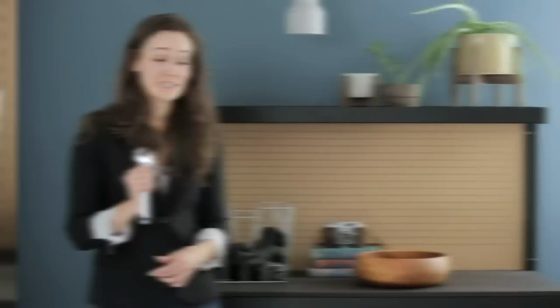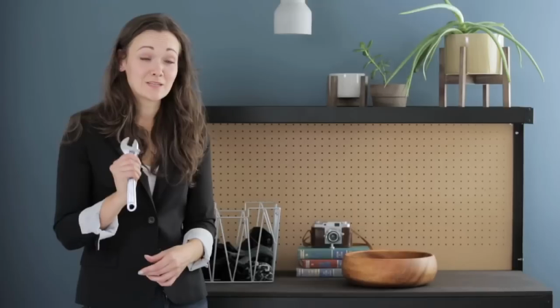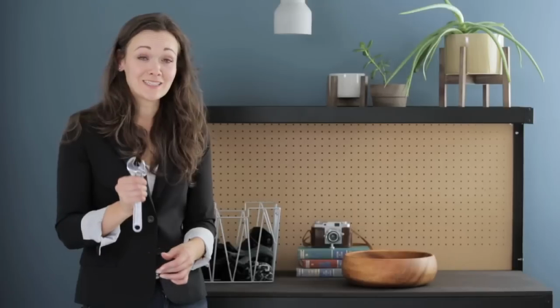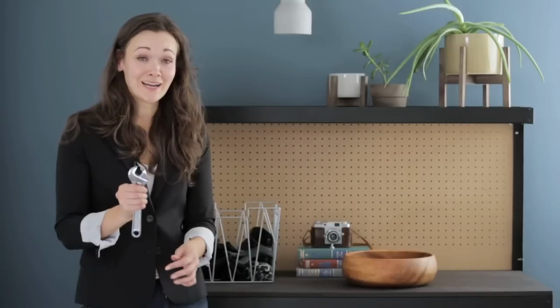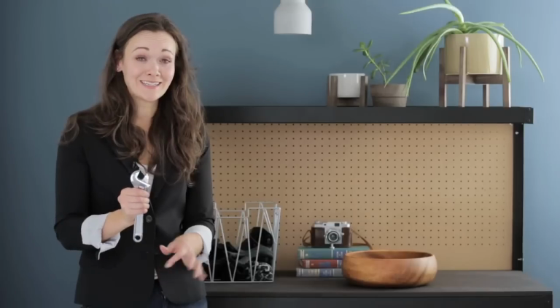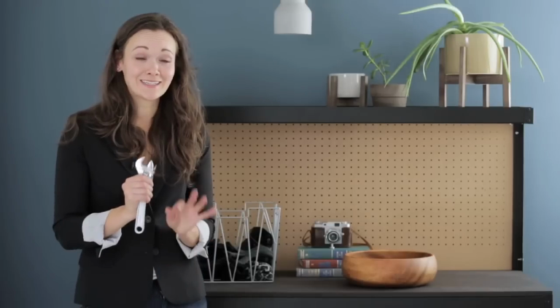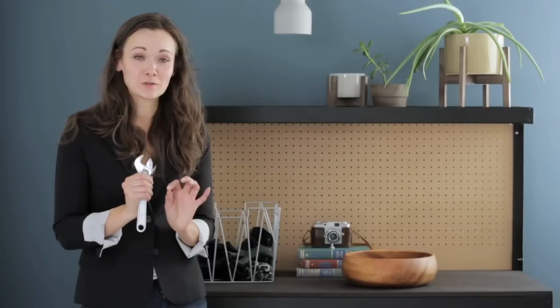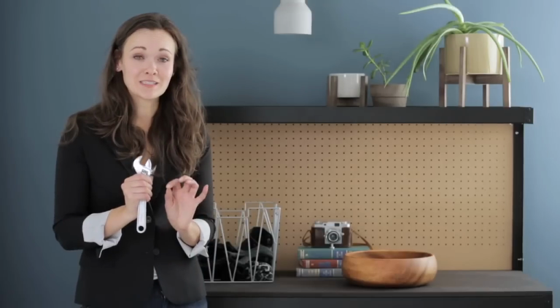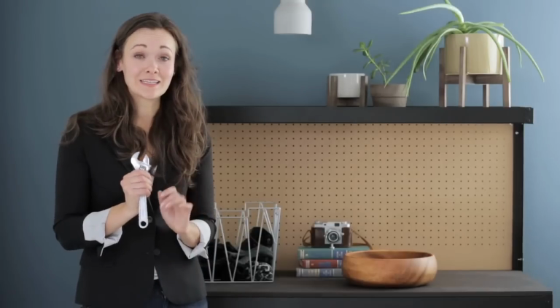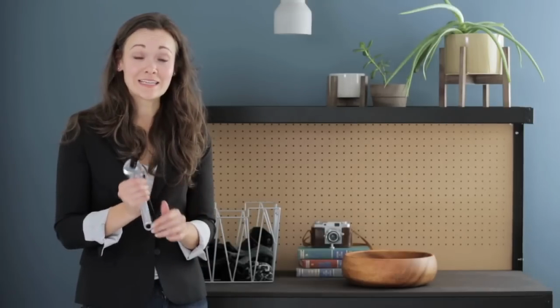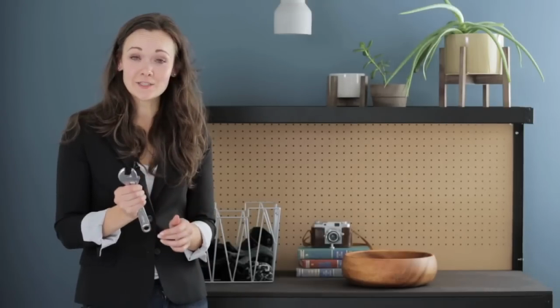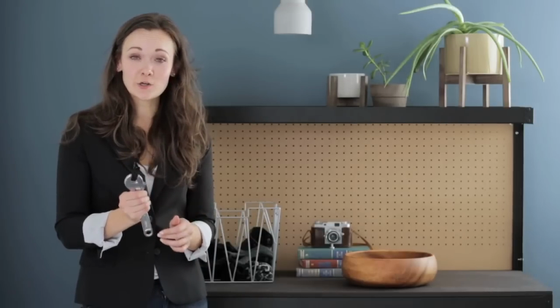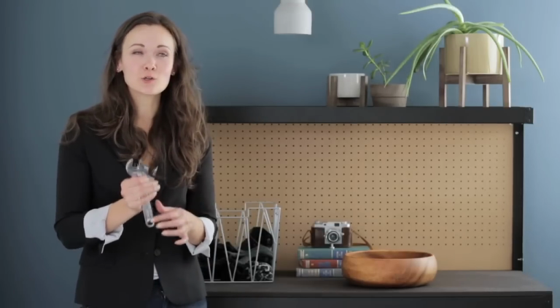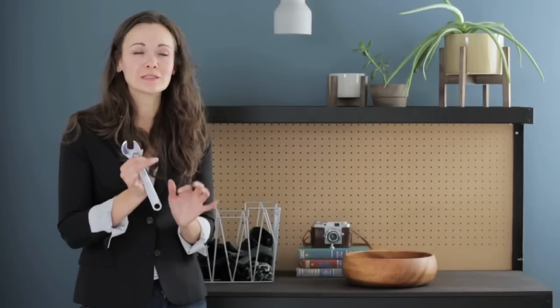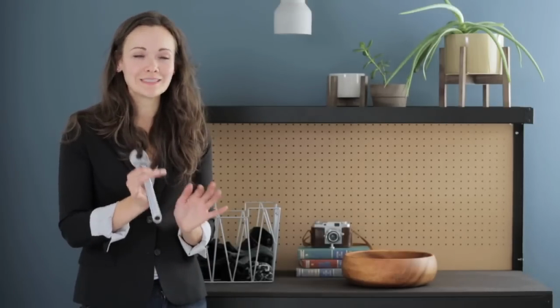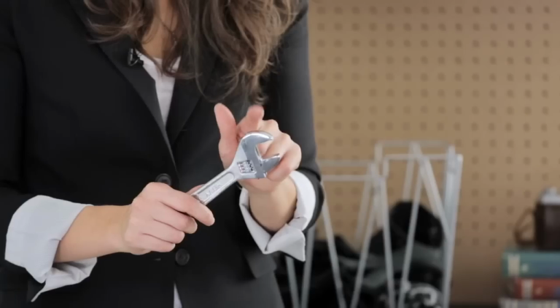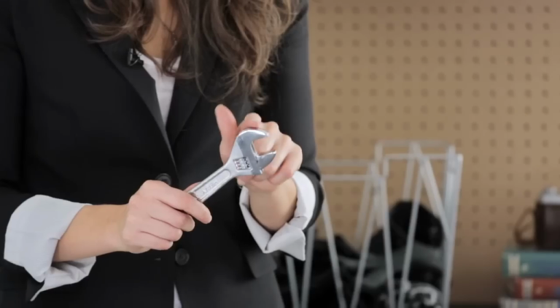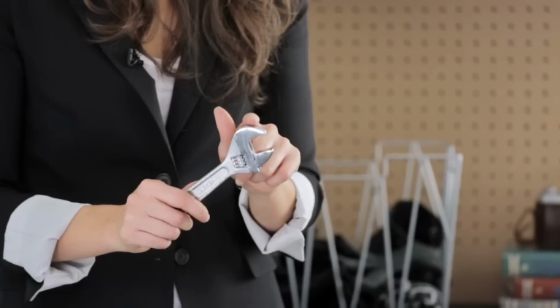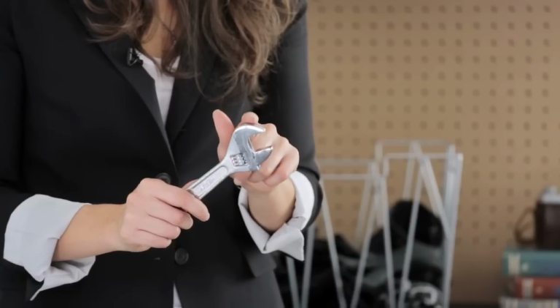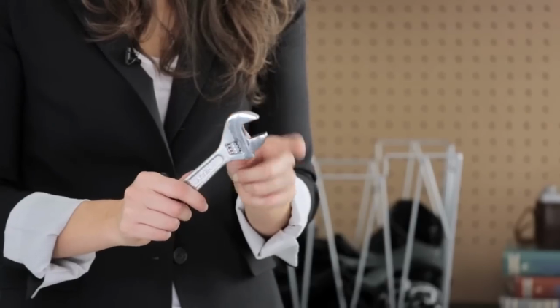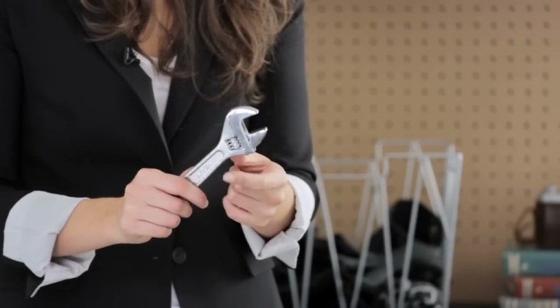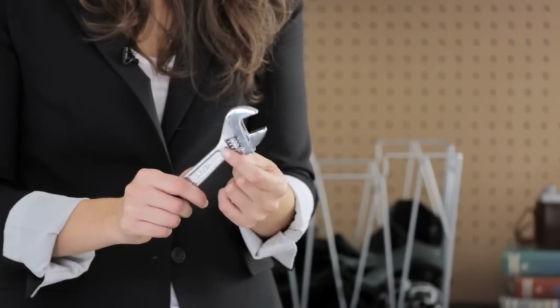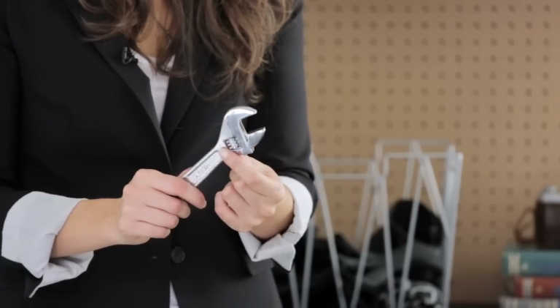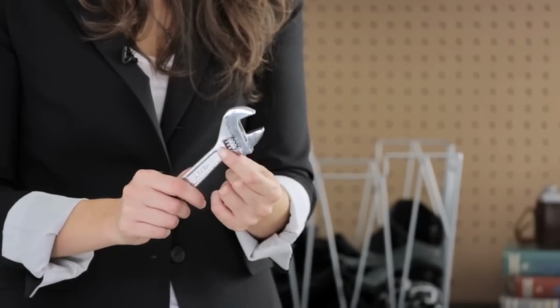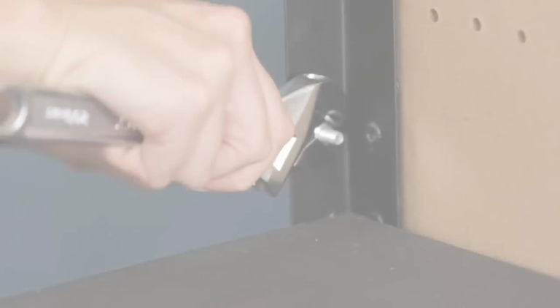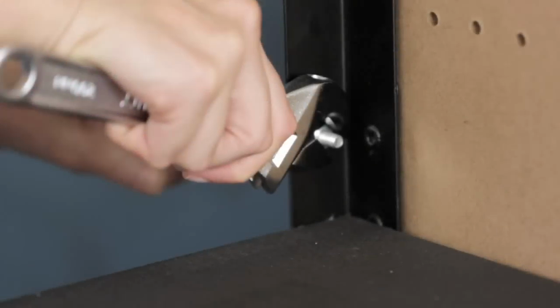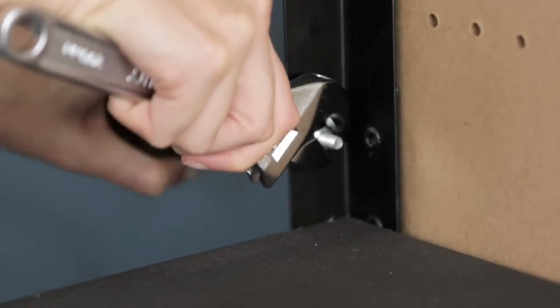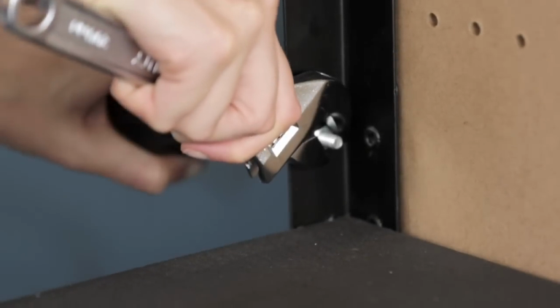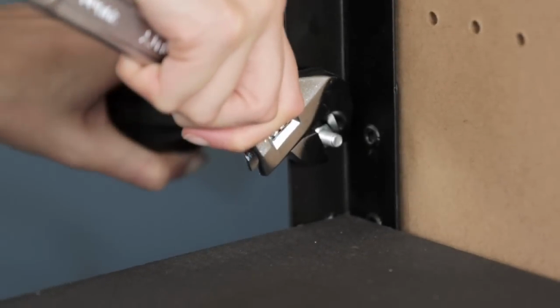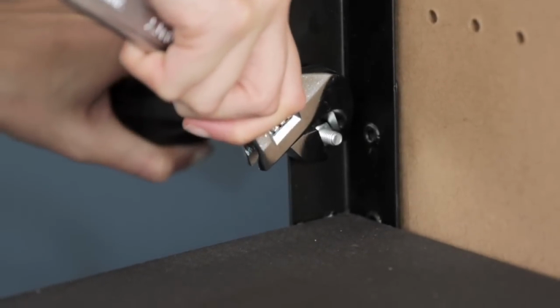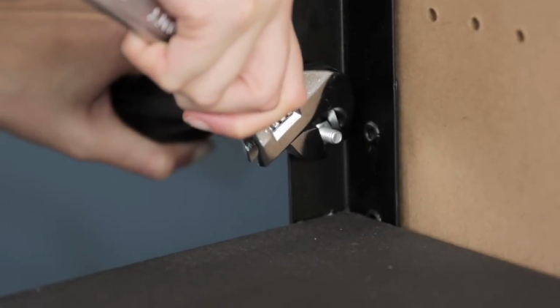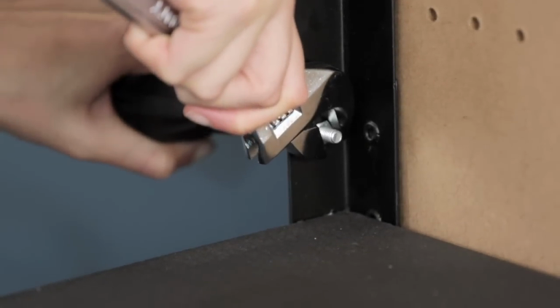To make tightening and loosening easier, you will need a wrench. This one fits most hexagonal nuts for good grip.